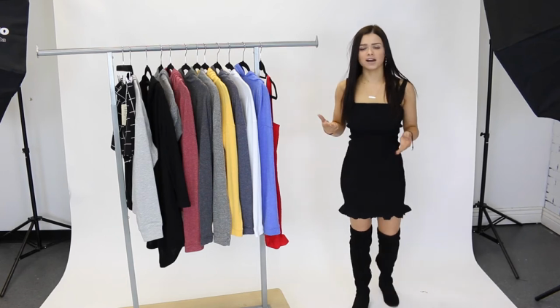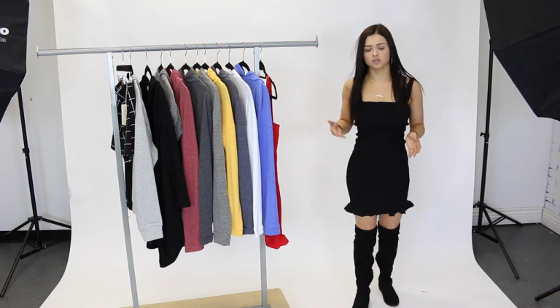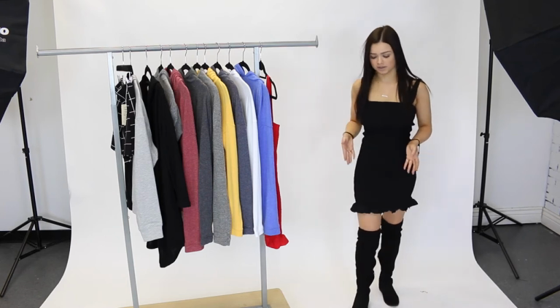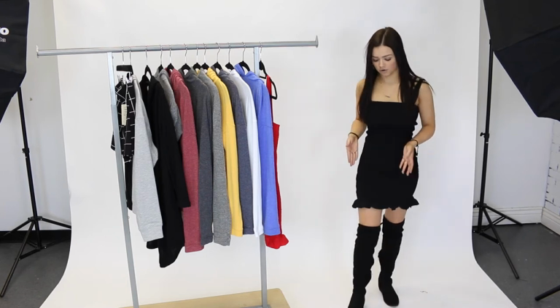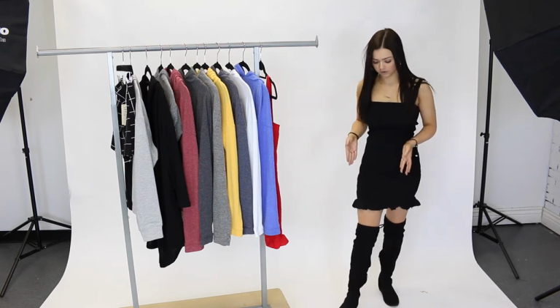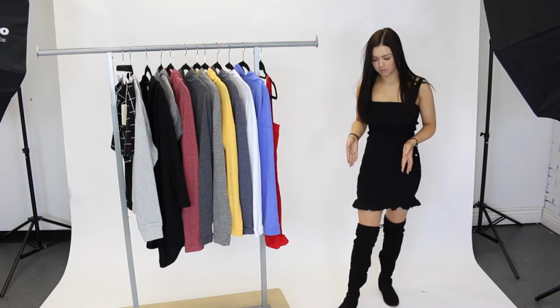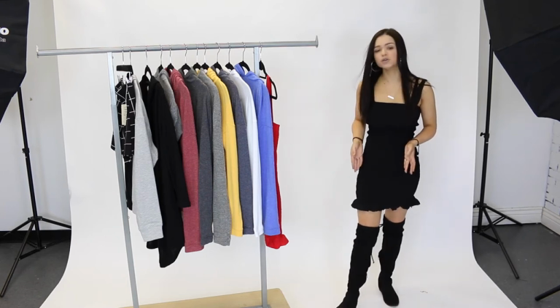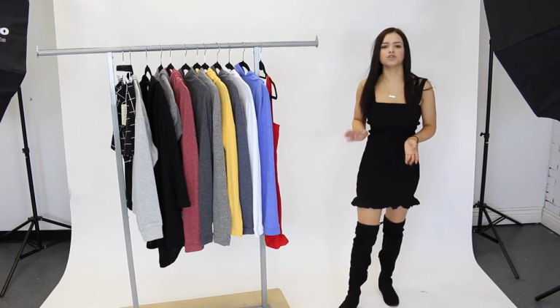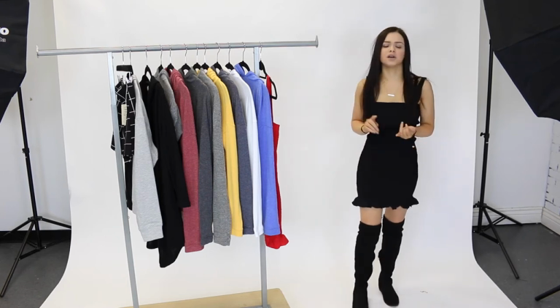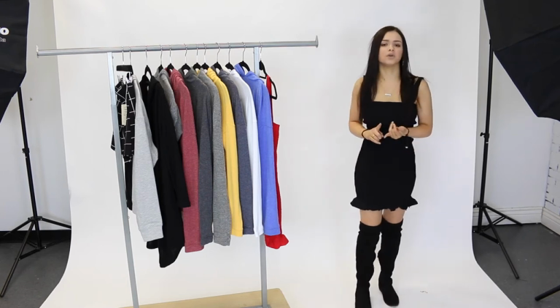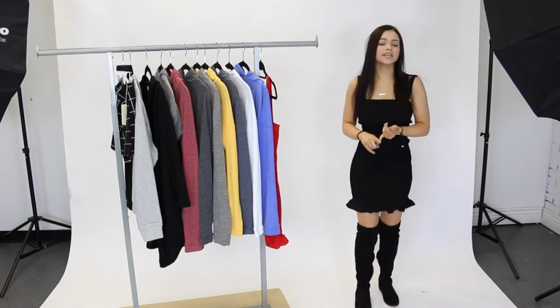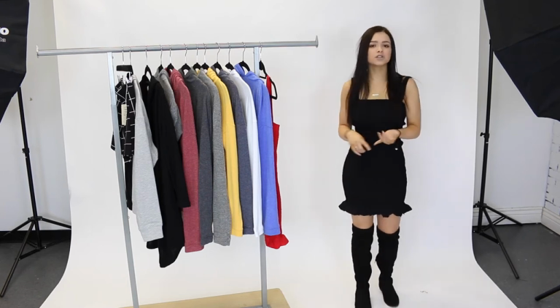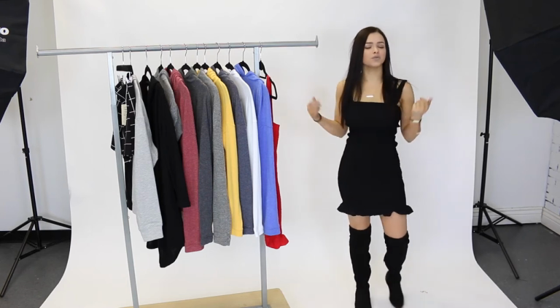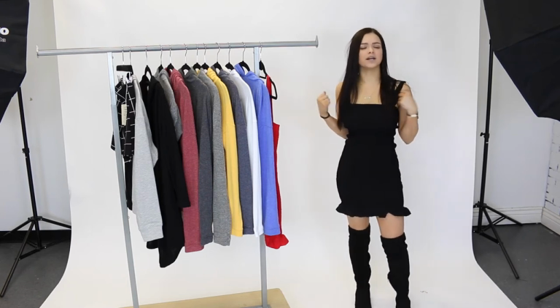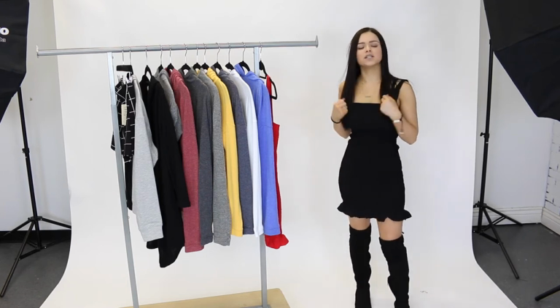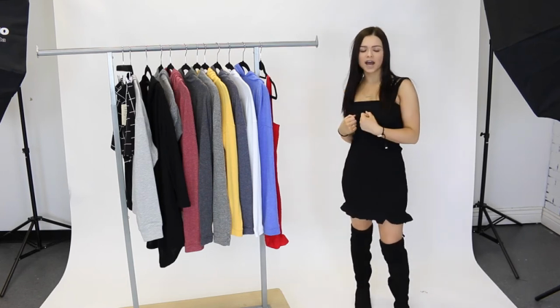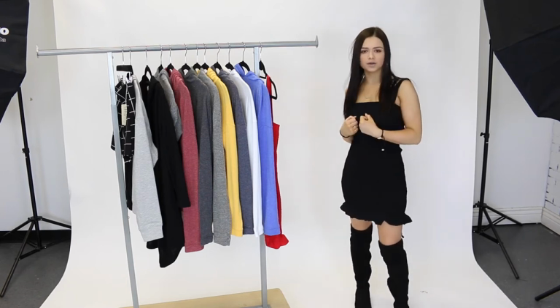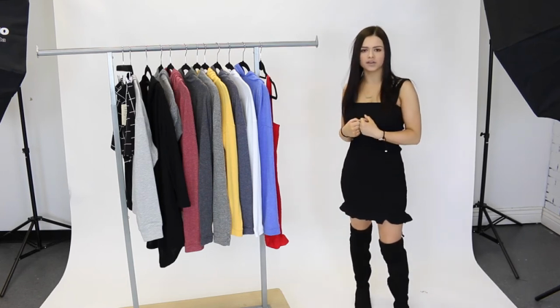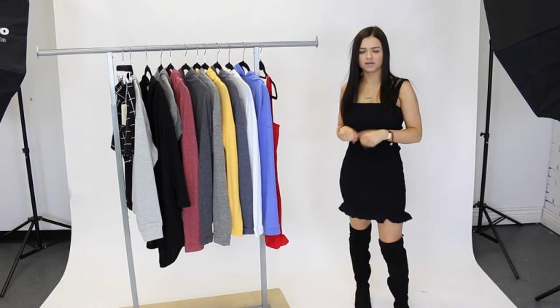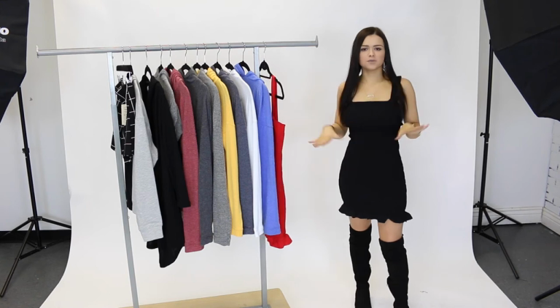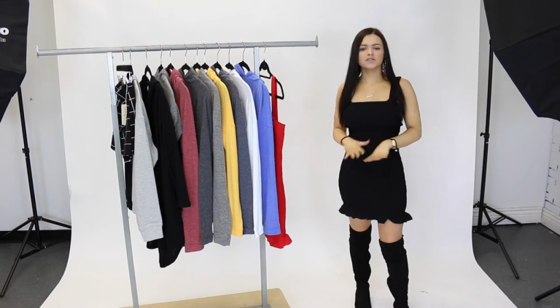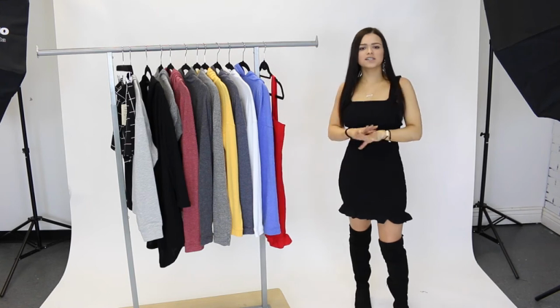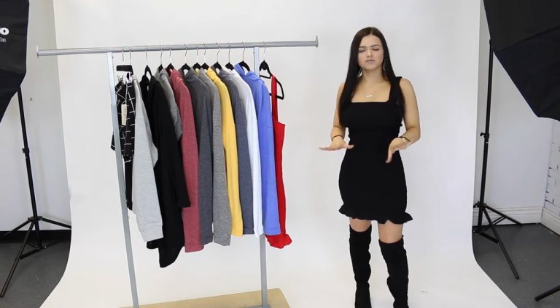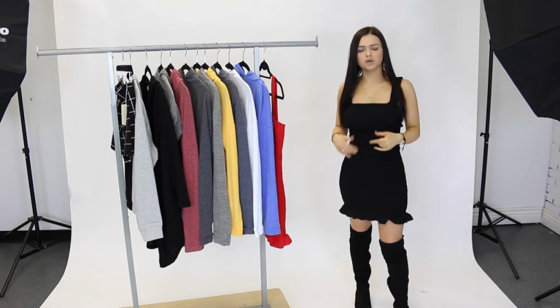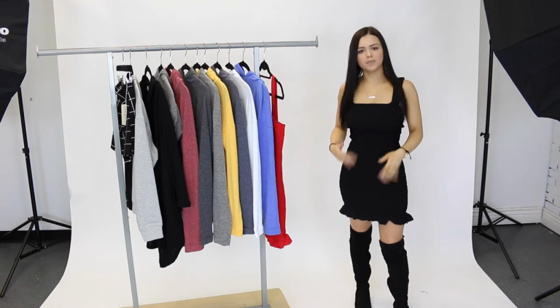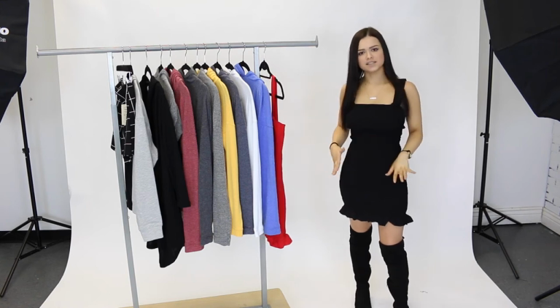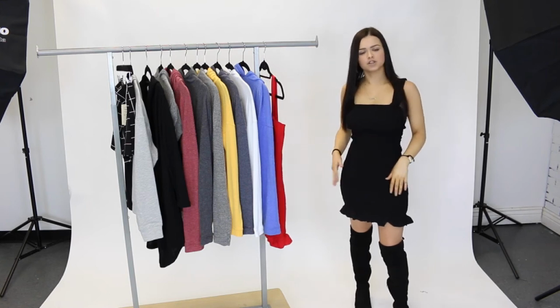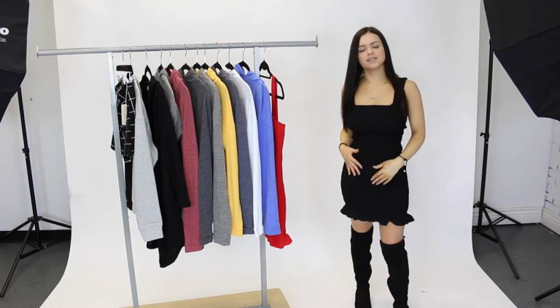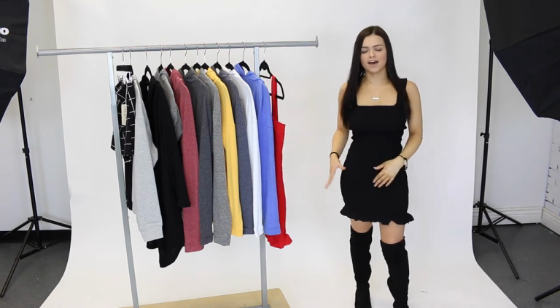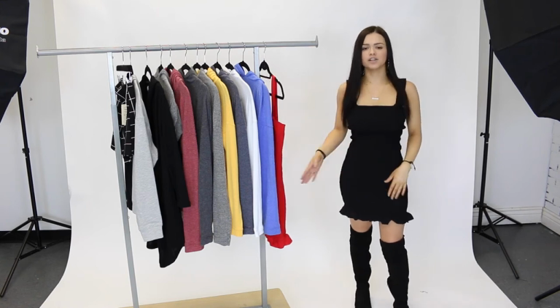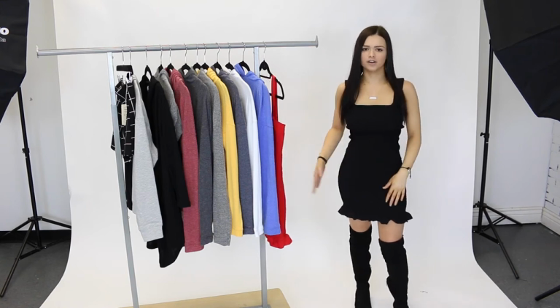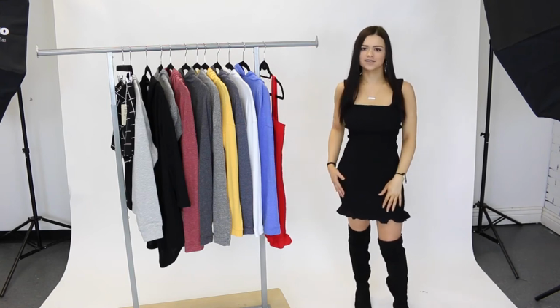Right now I'm just wearing some over the knee boots, you can pair it with heels, you can put a nice jacket with it. It's a perfect, comfortable, basic dress to have in your closet.